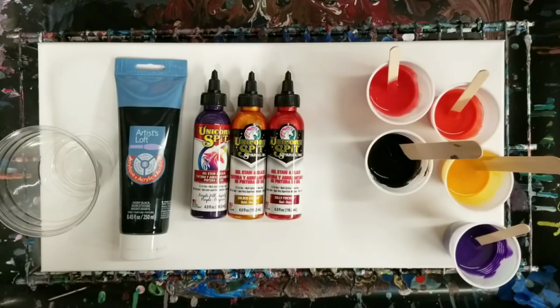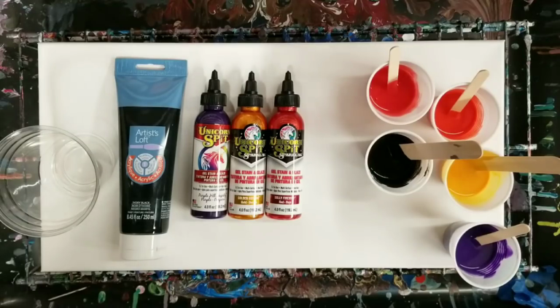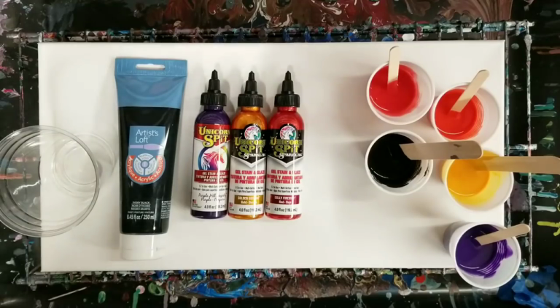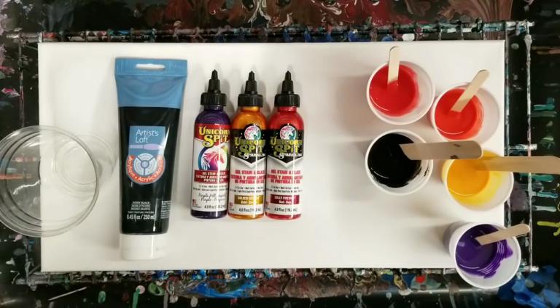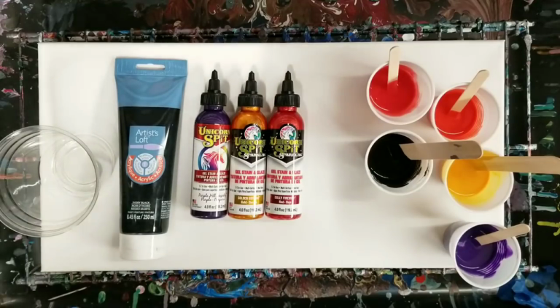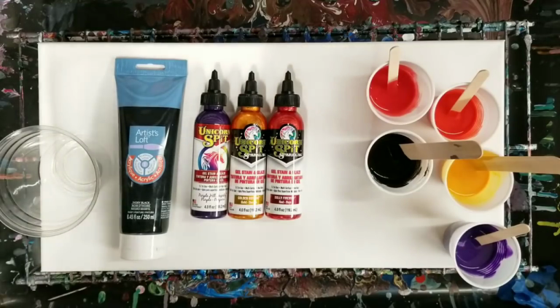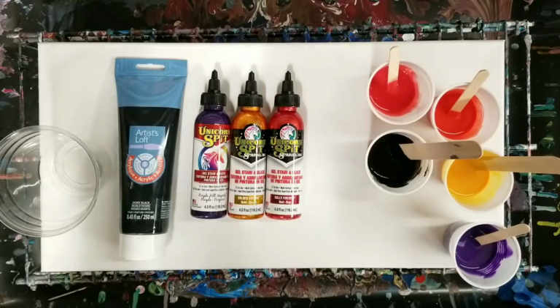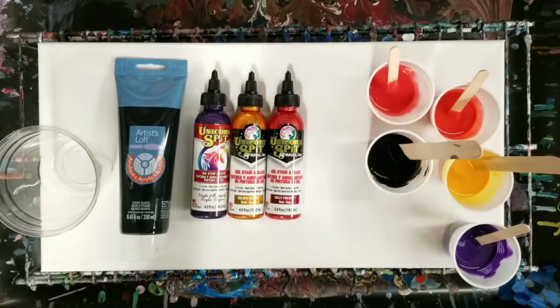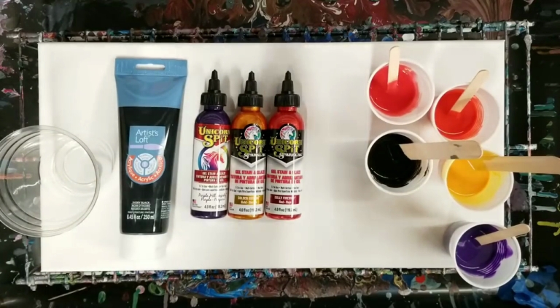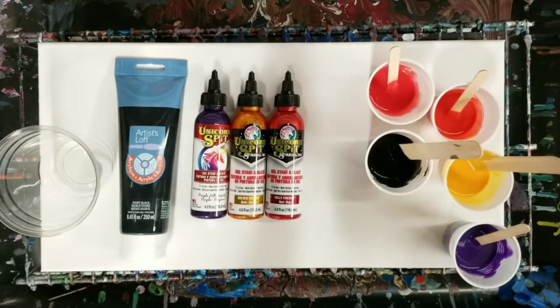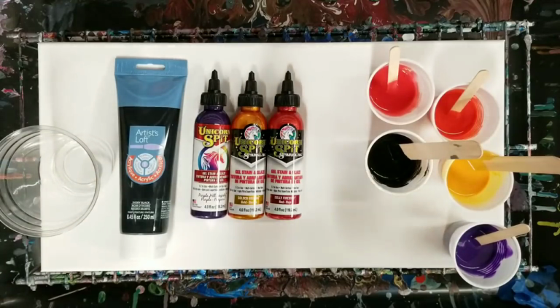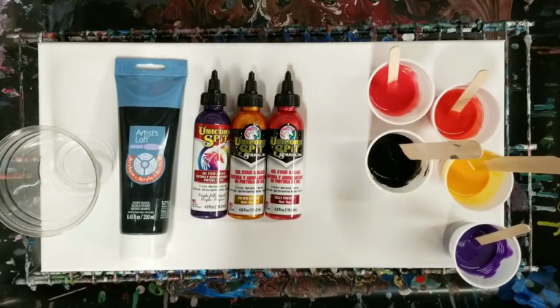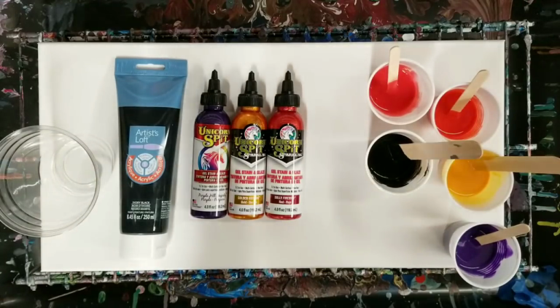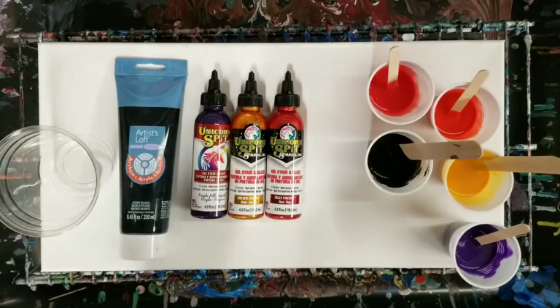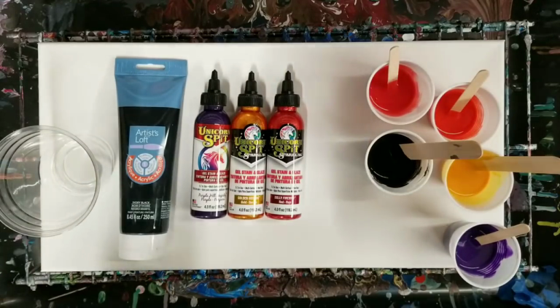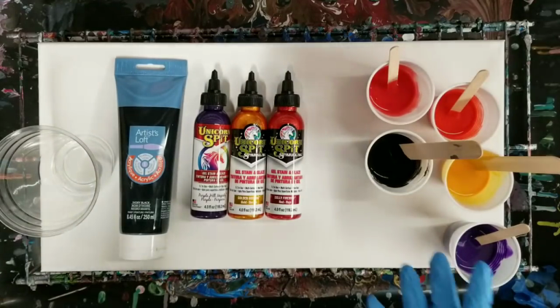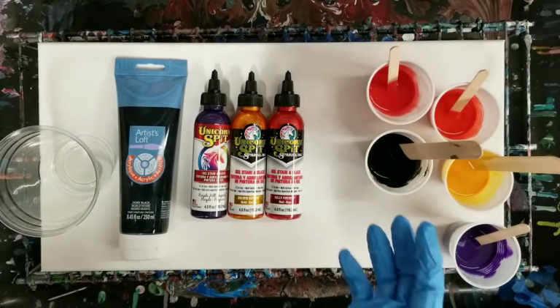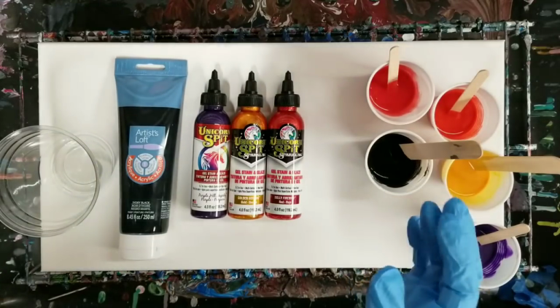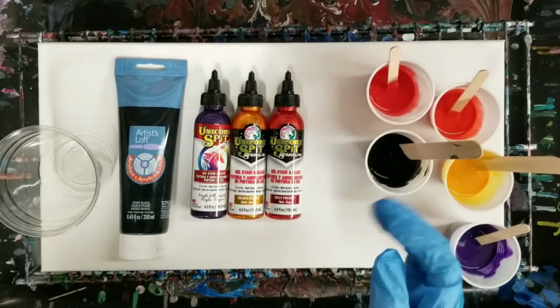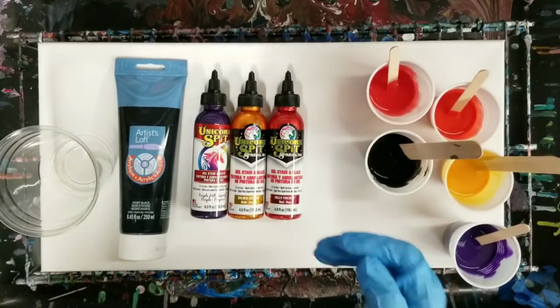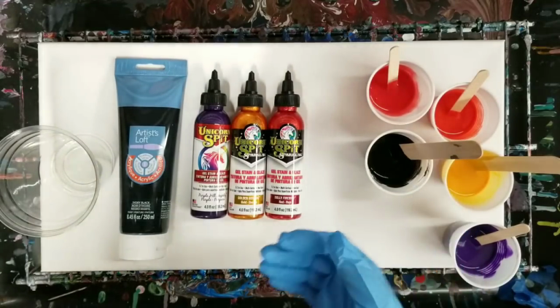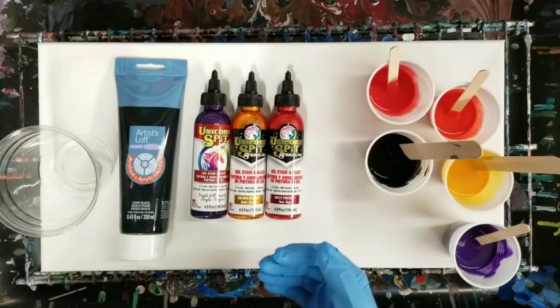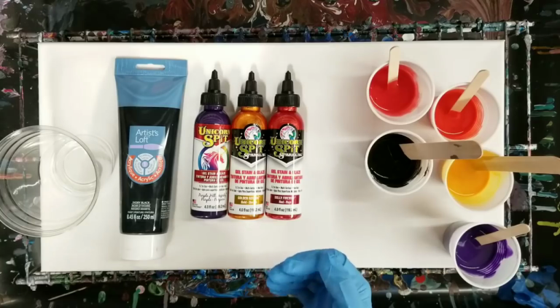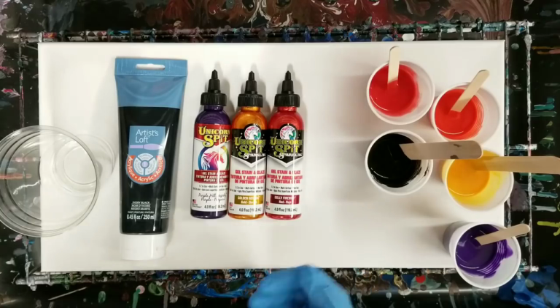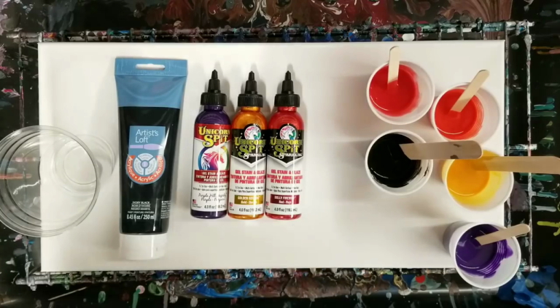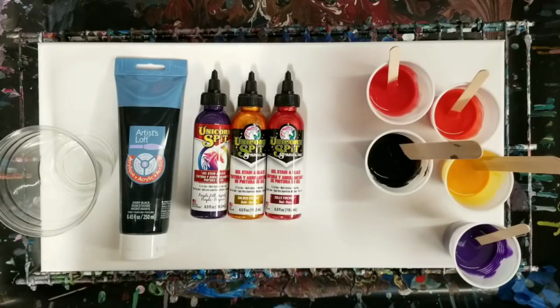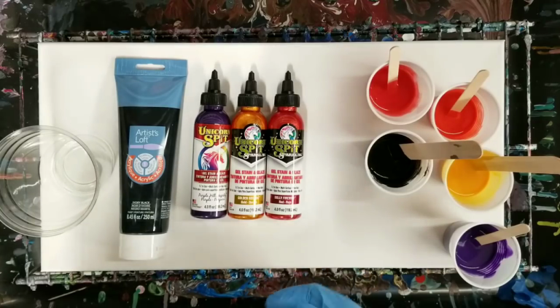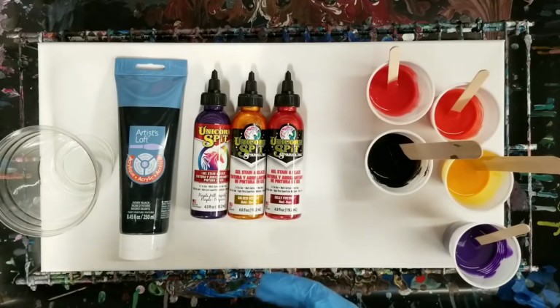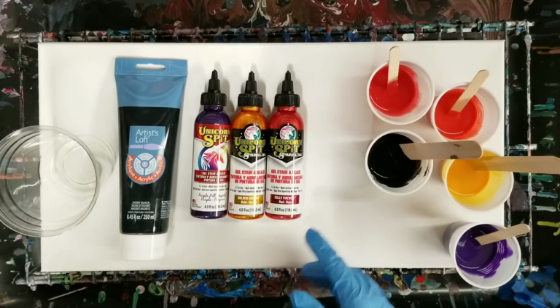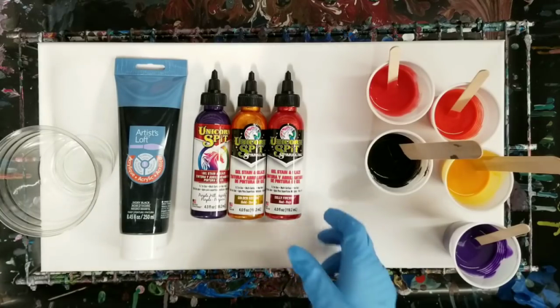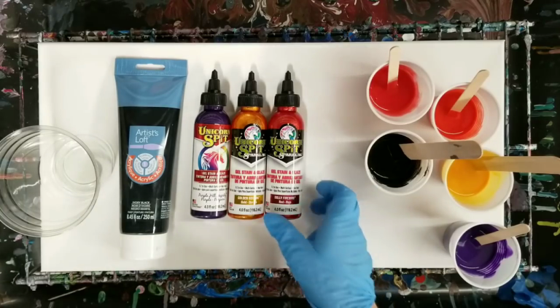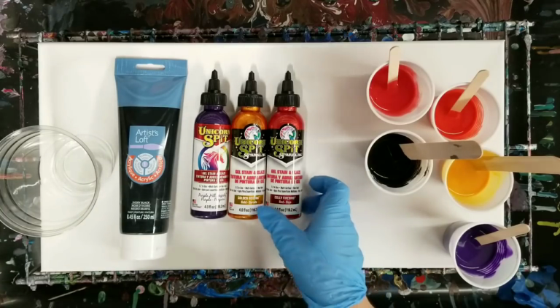Hey guys, Mixmedia Girl here. Welcome back. We're going to finally try out the Unicorn Spit.